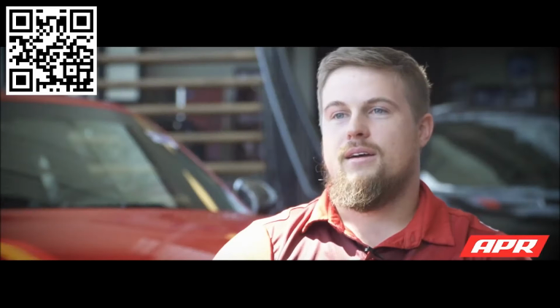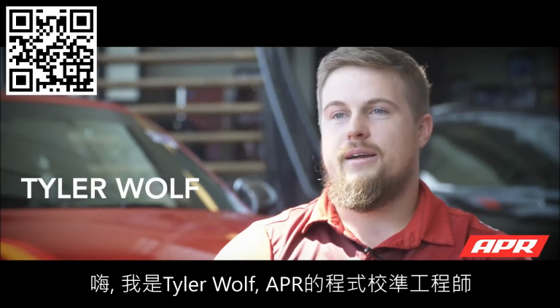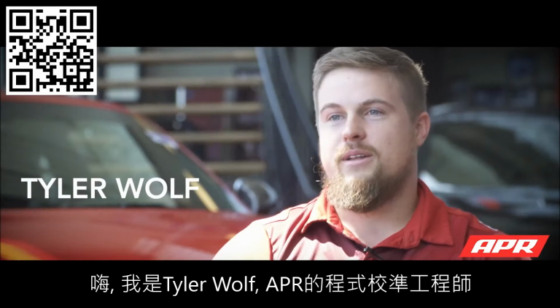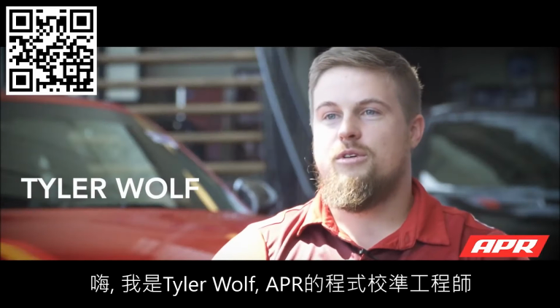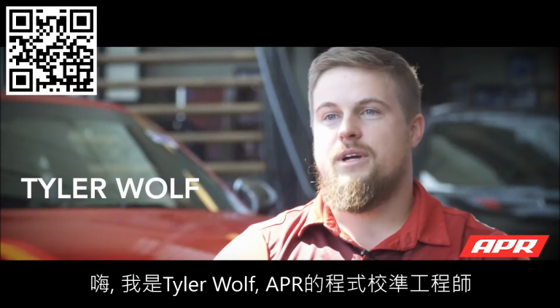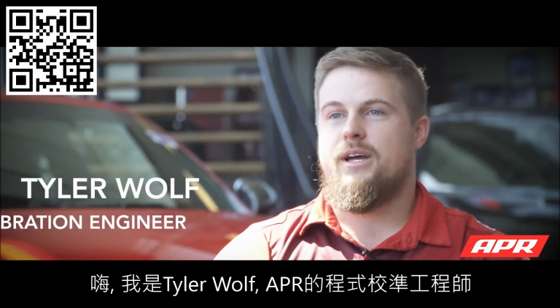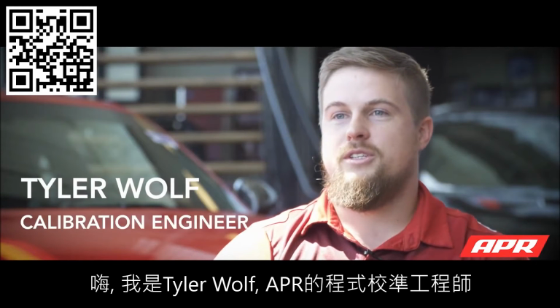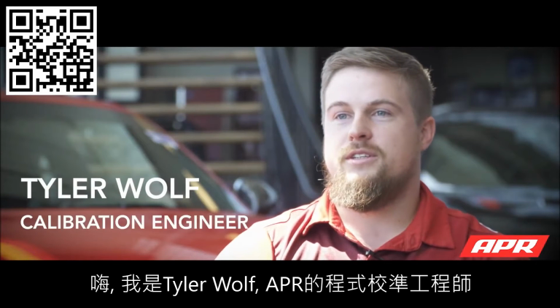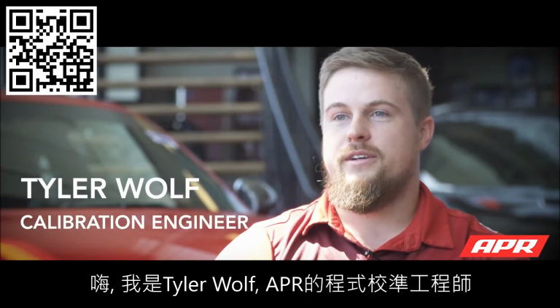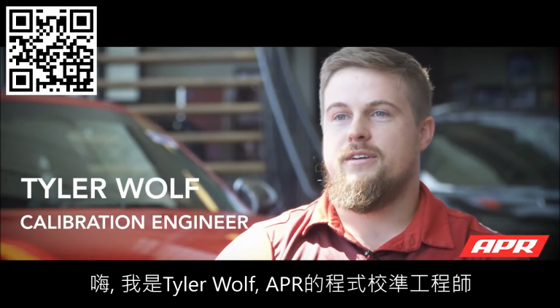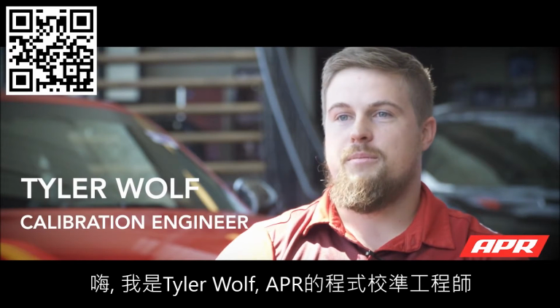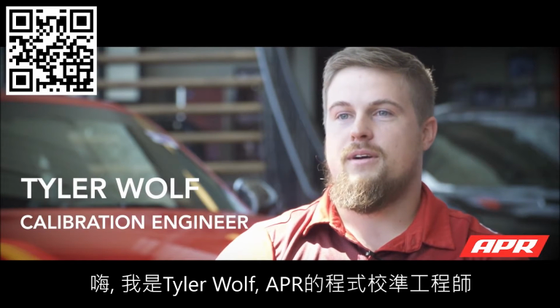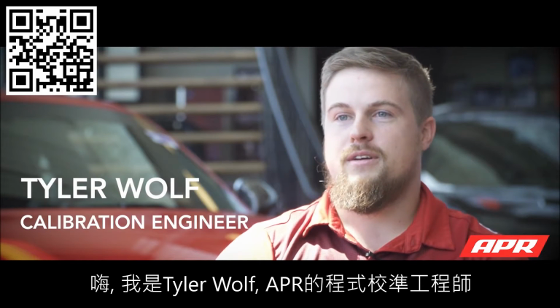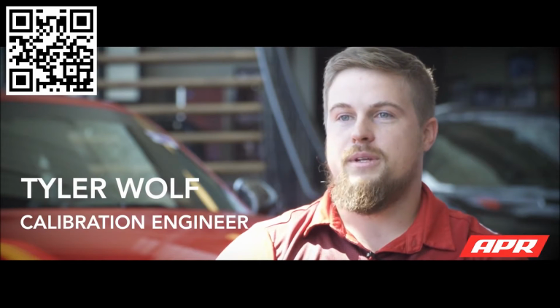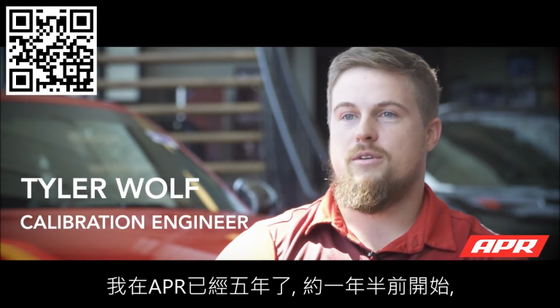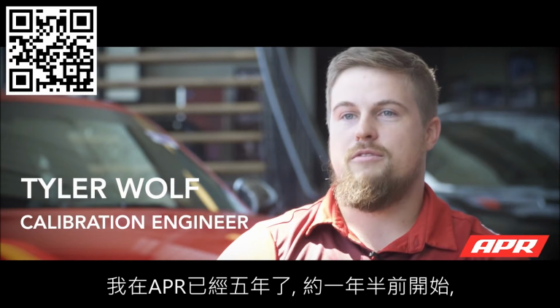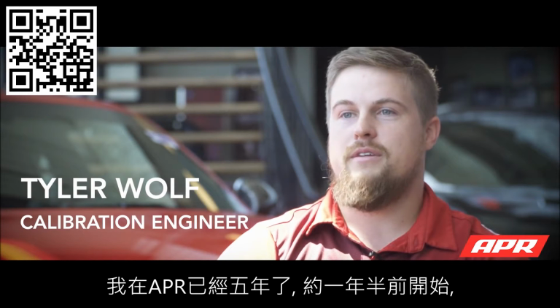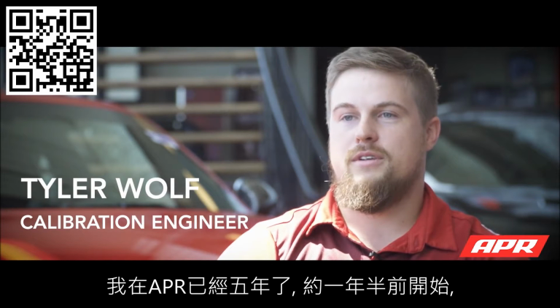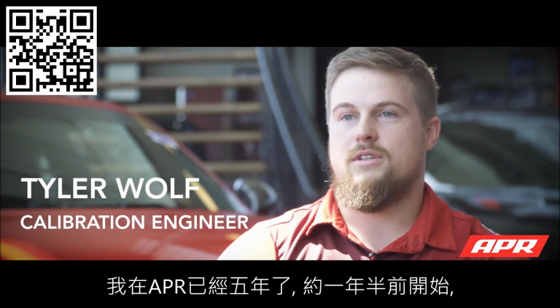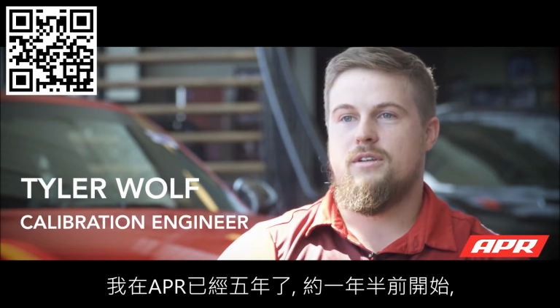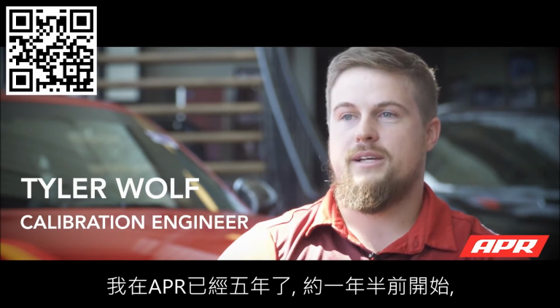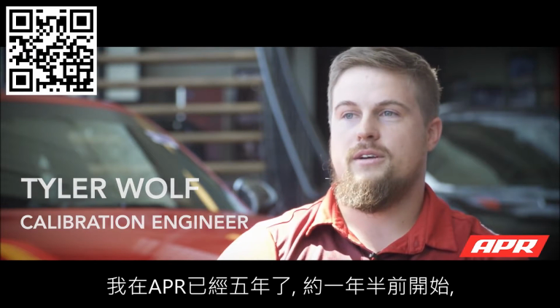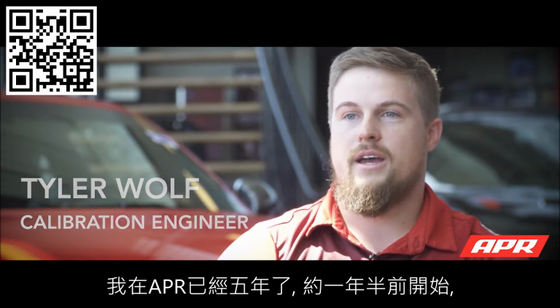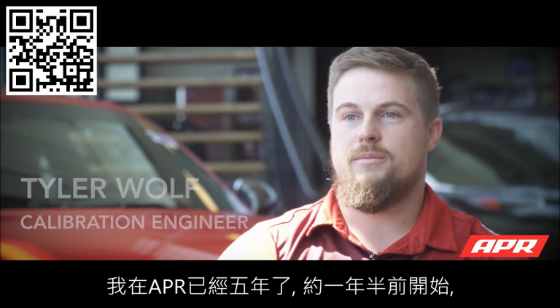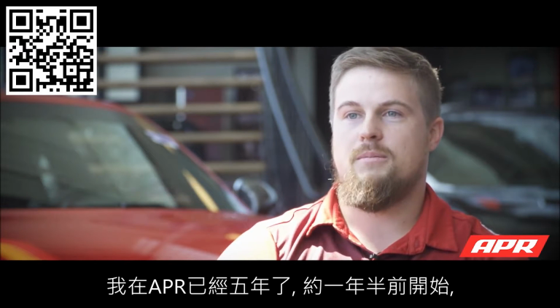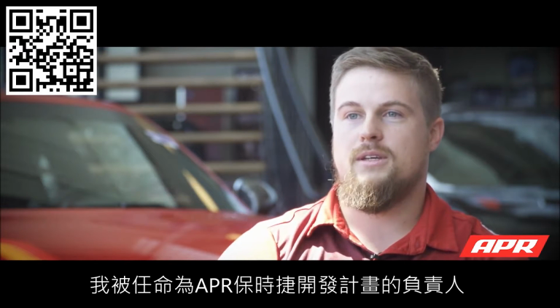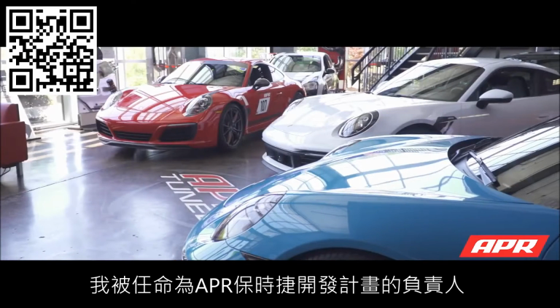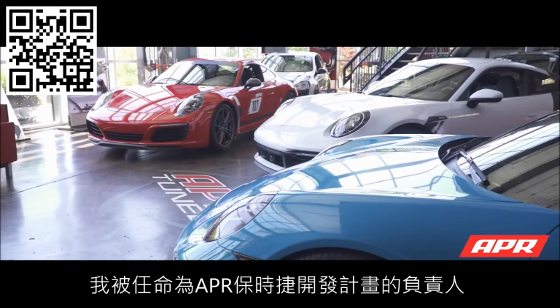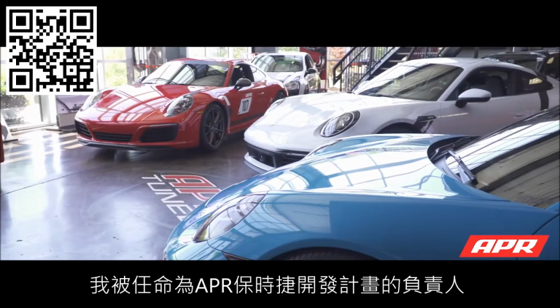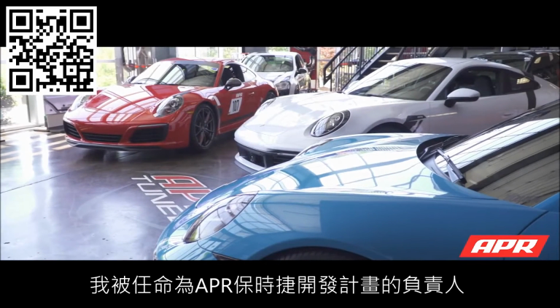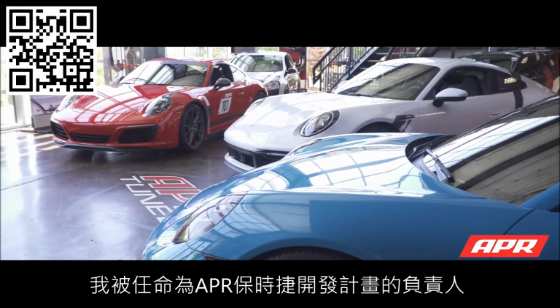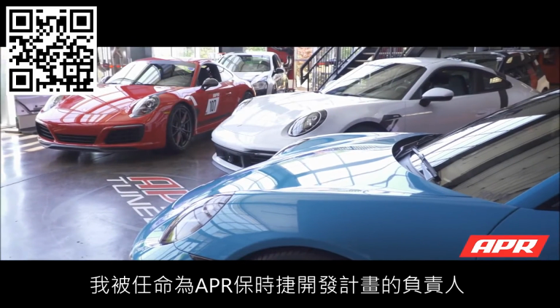Hi, I'm Tyler Wolf. I'm a calibration engineer here at APR. I've been here for about five years, and in the past year and a half I became the lead of the Porsche program here at APR.